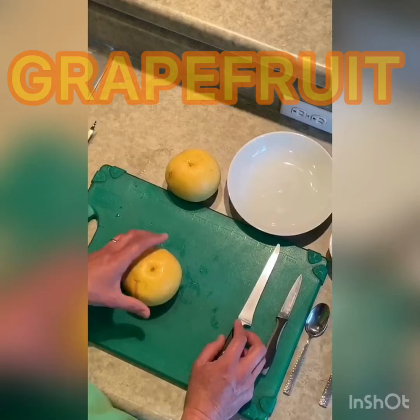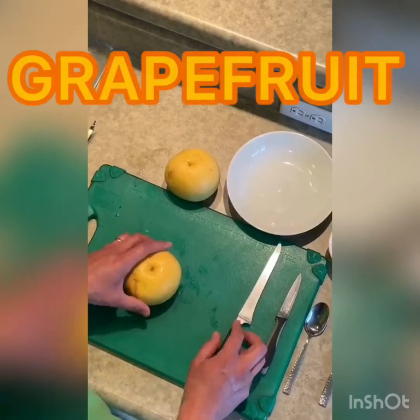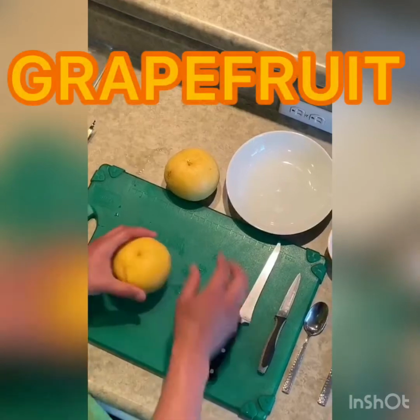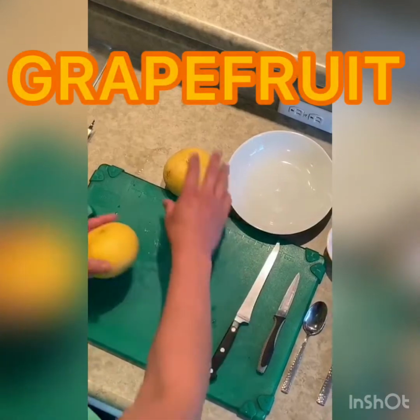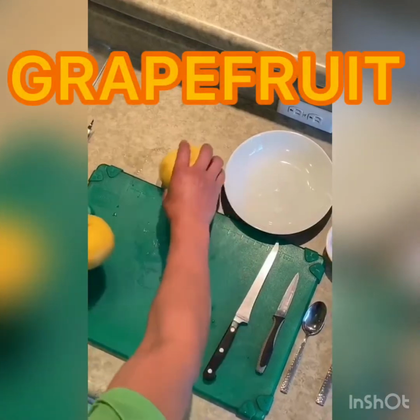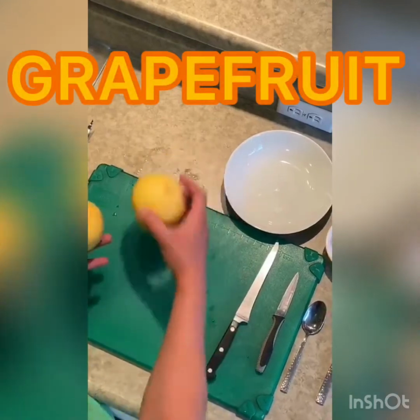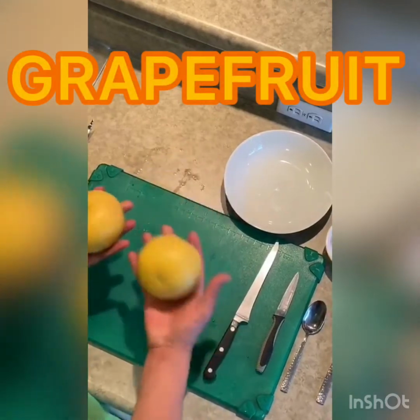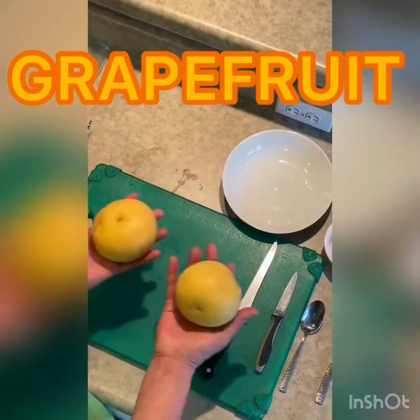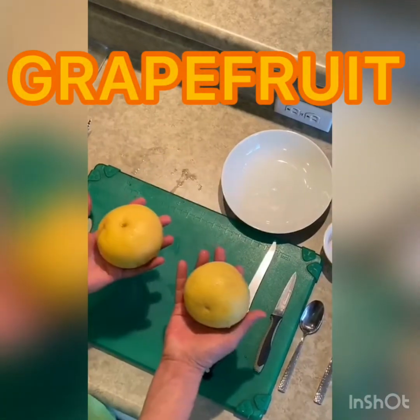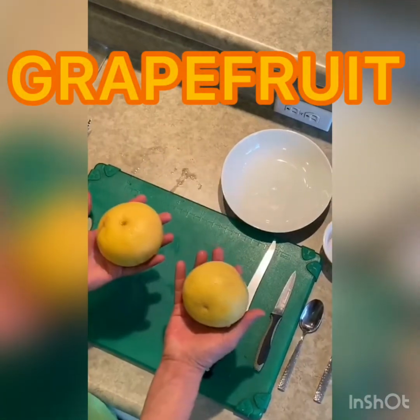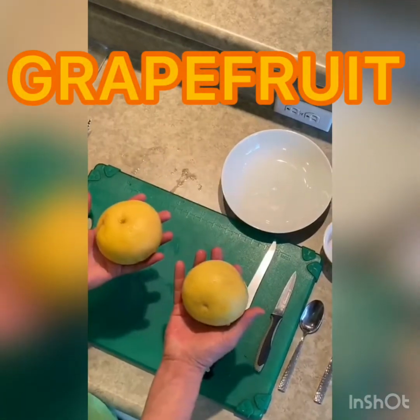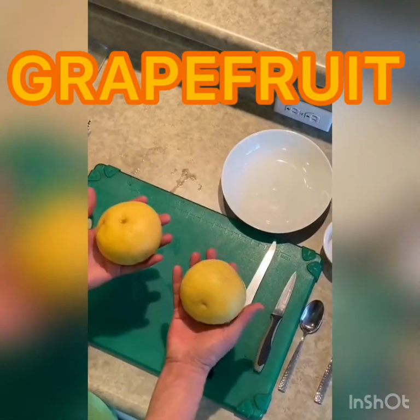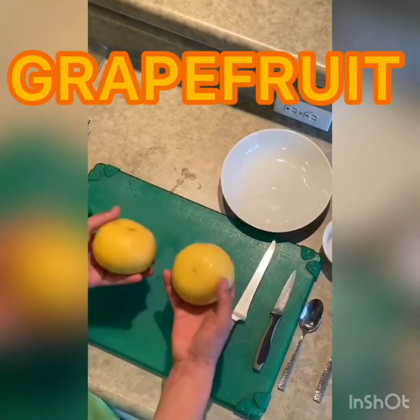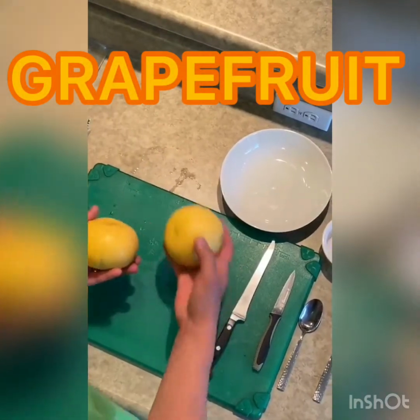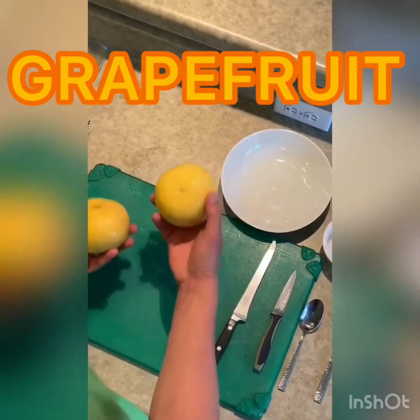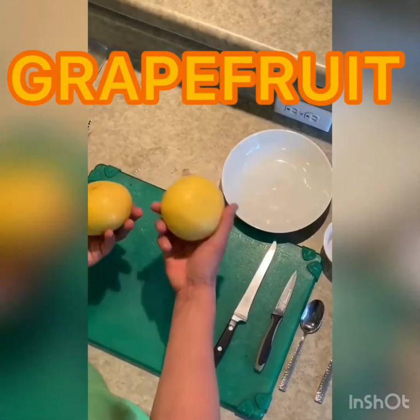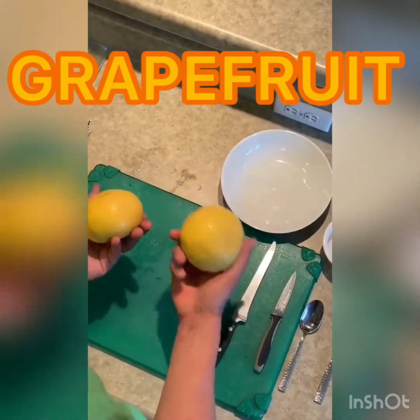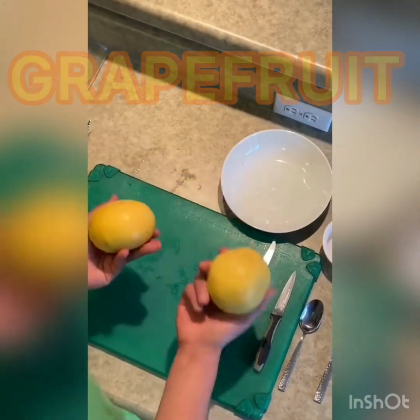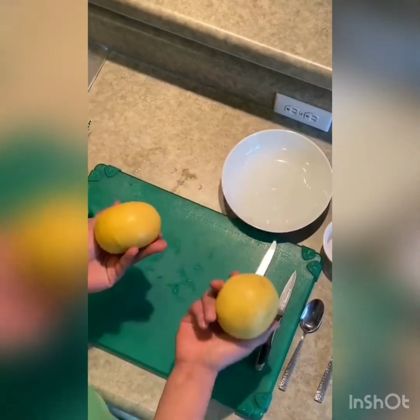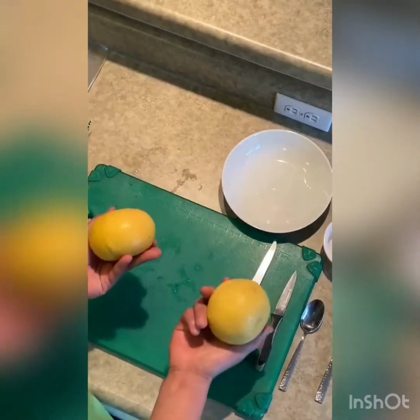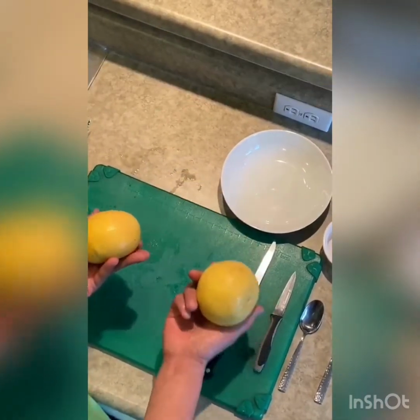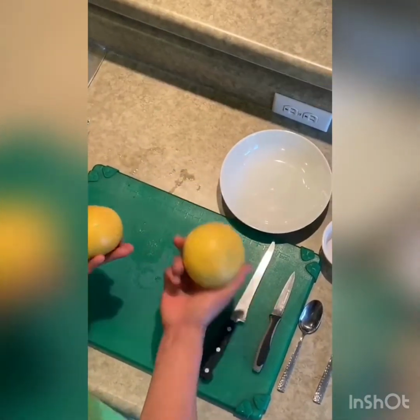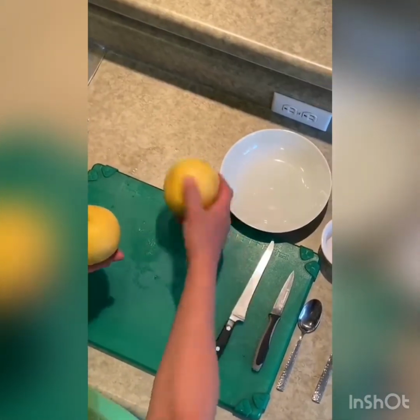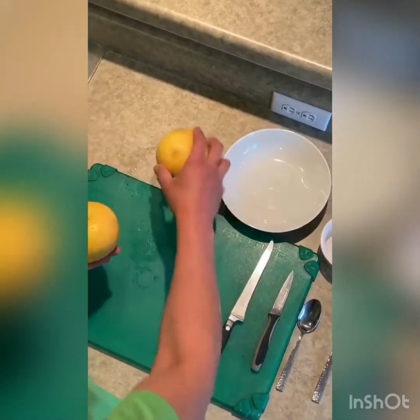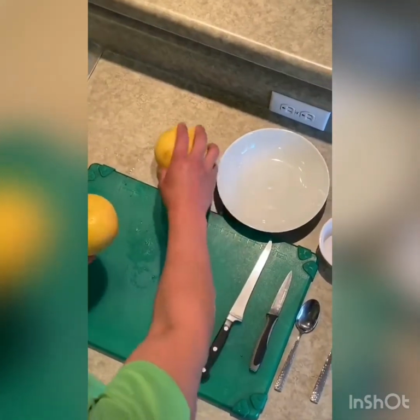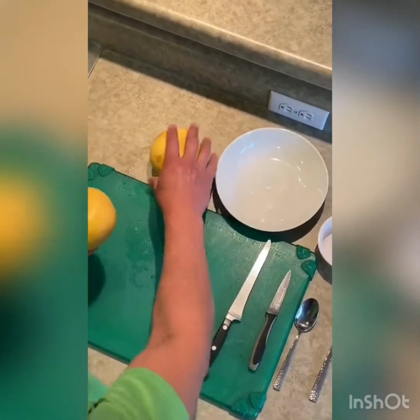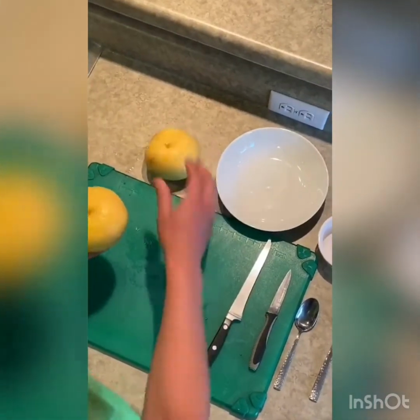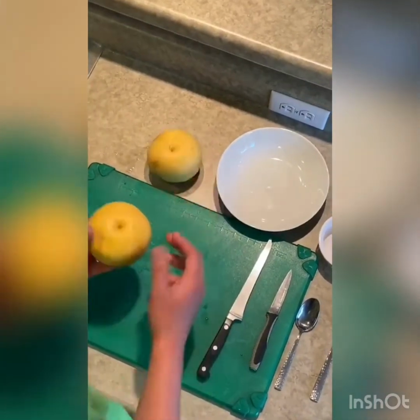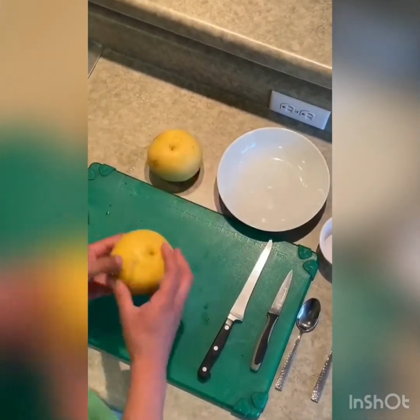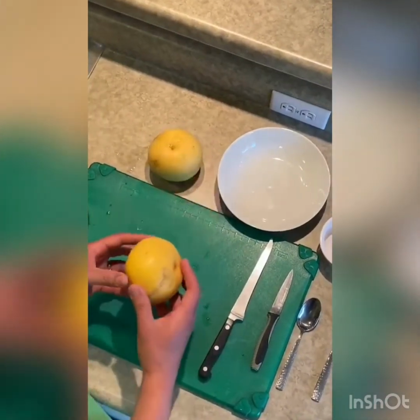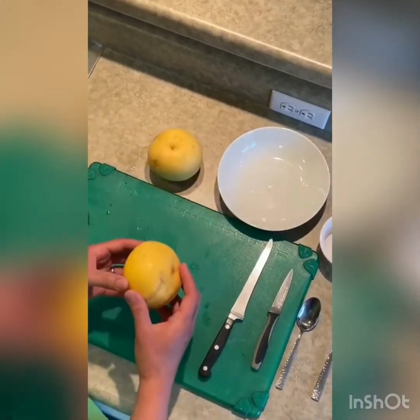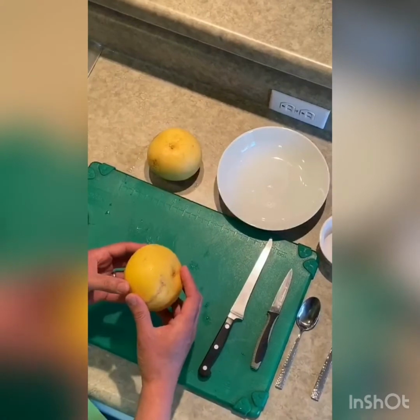Good morning! Let's cut up some grapefruit. I'm going to do it two ways today. First one, the most common way,